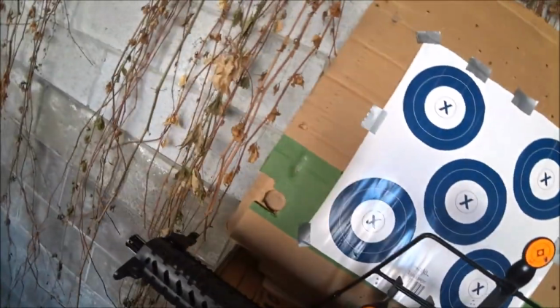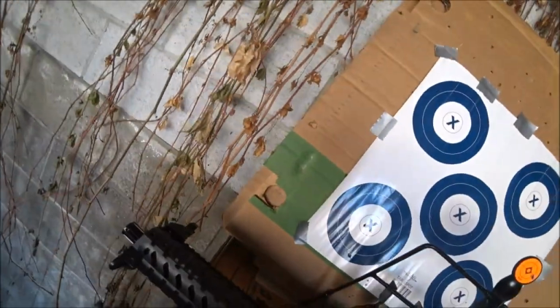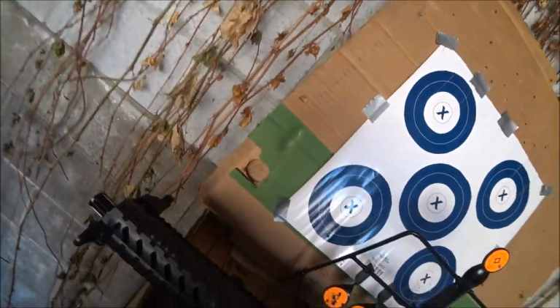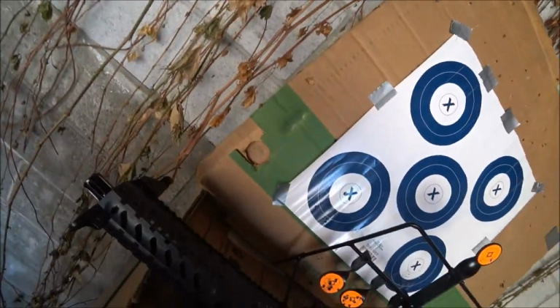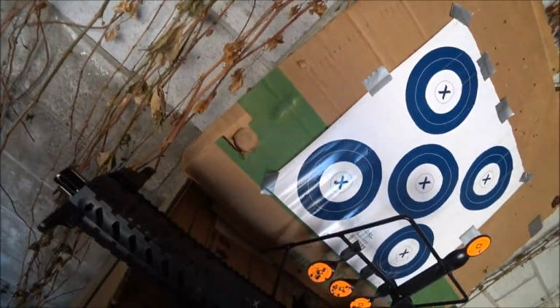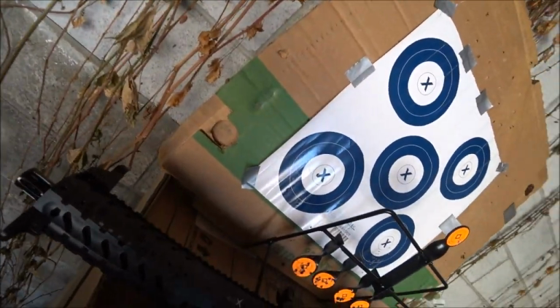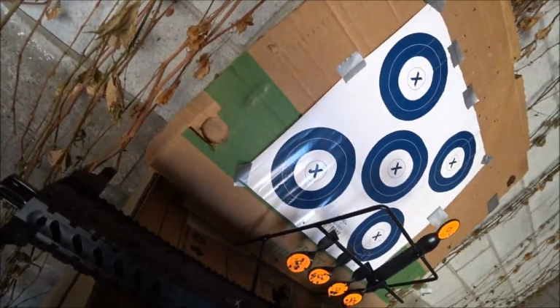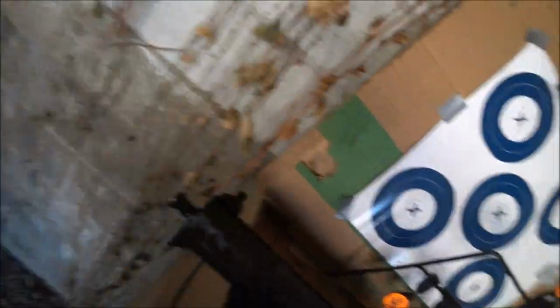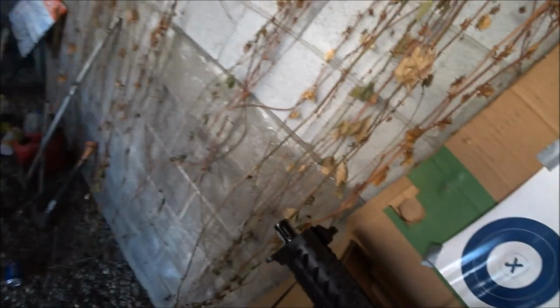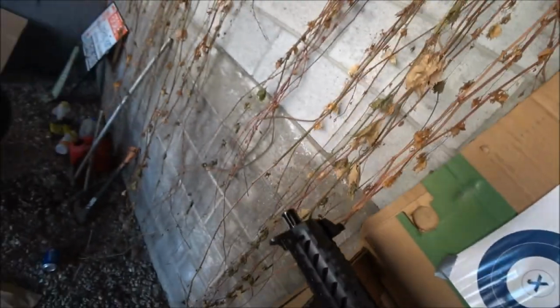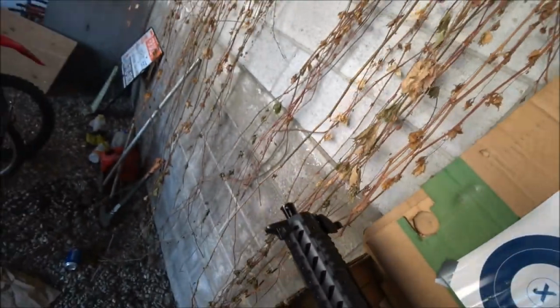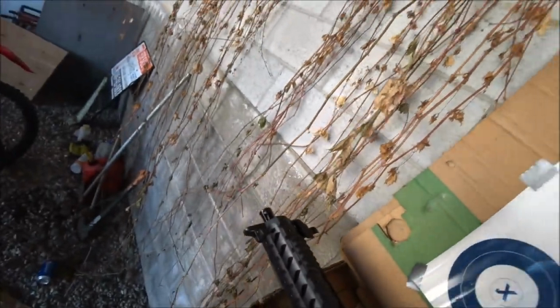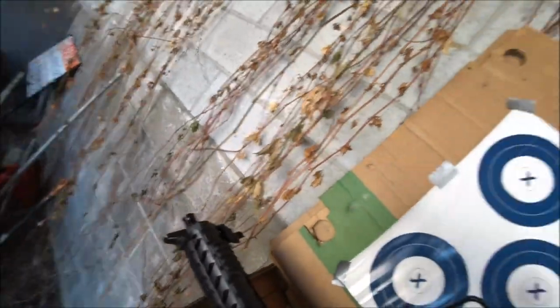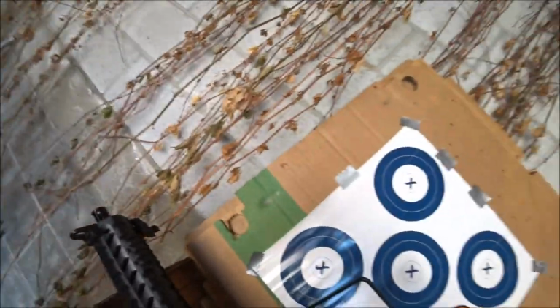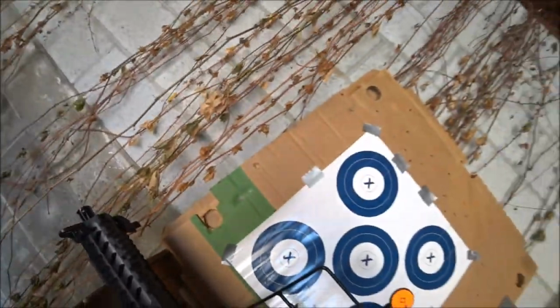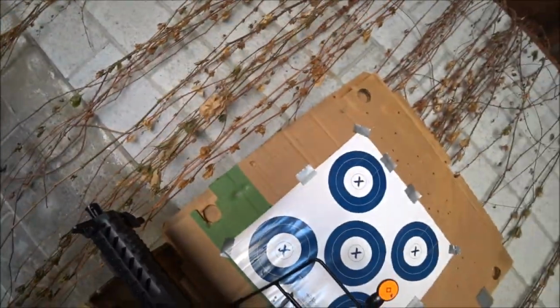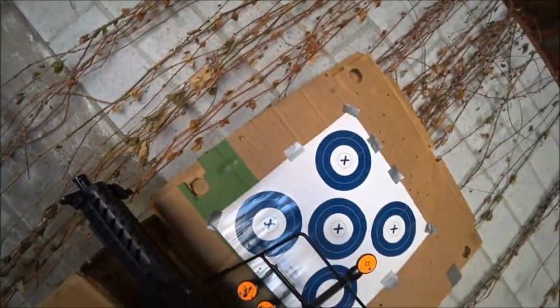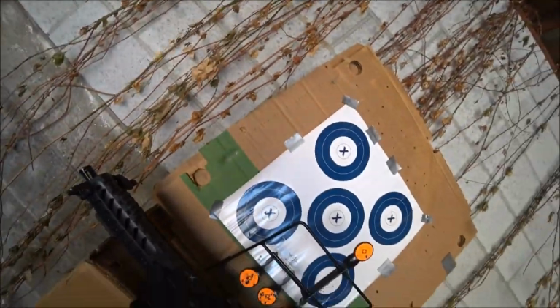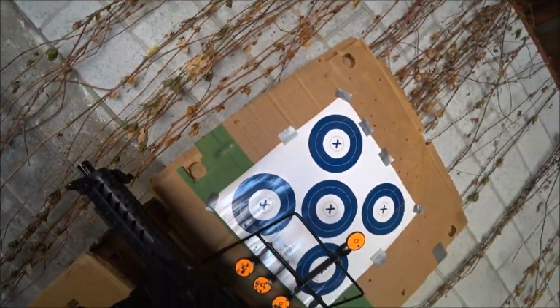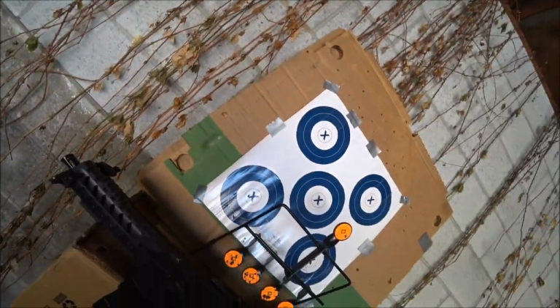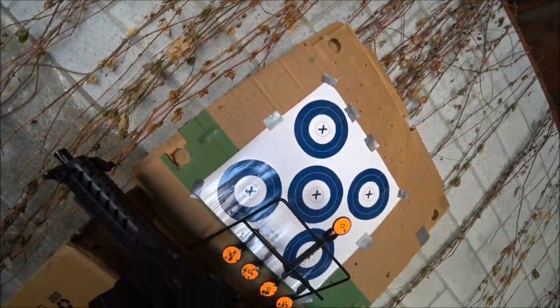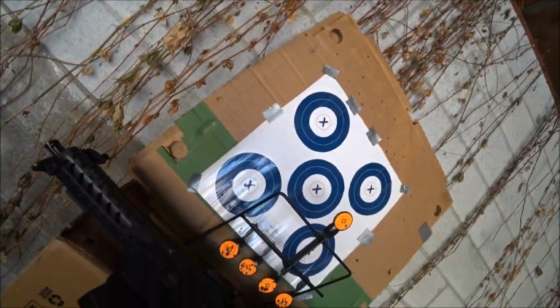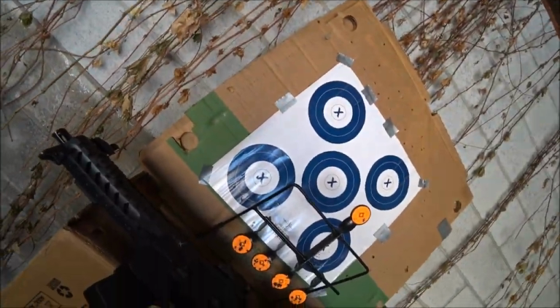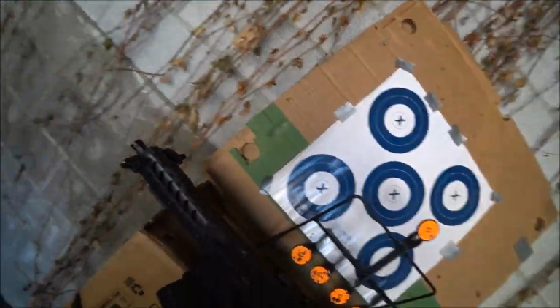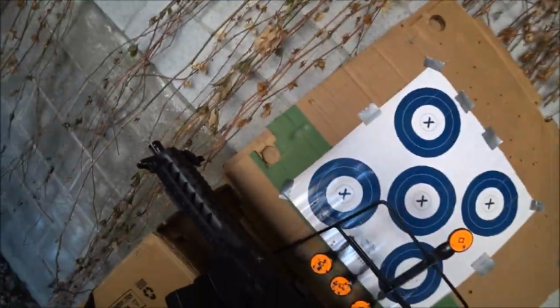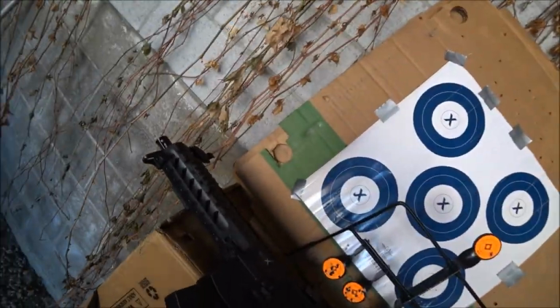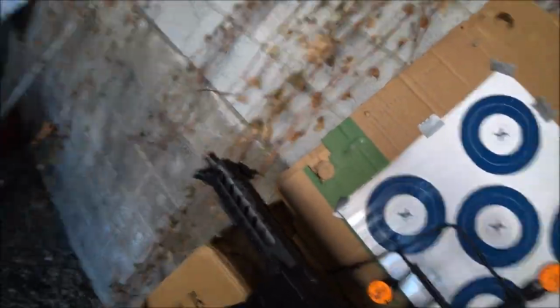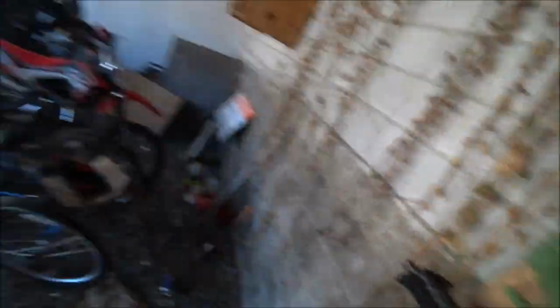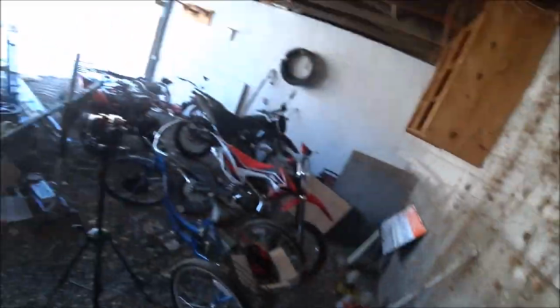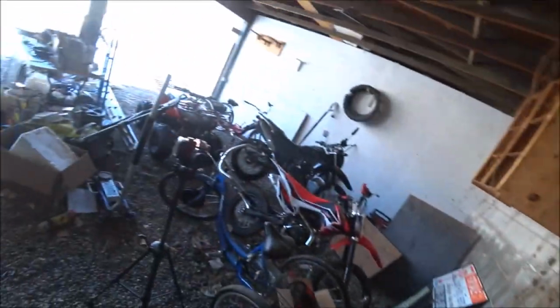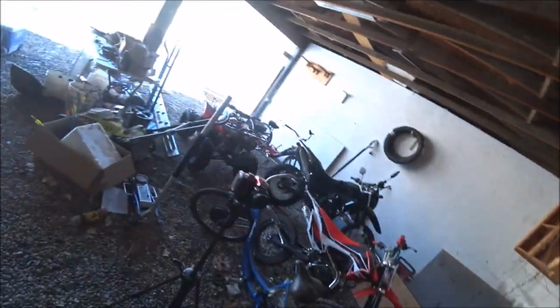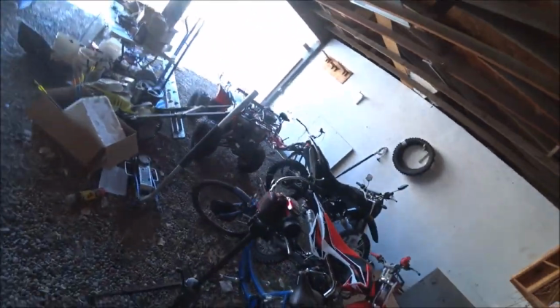All right, well, hope you enjoyed this display of bad marksmanship!